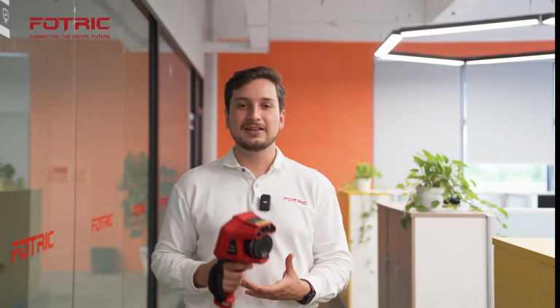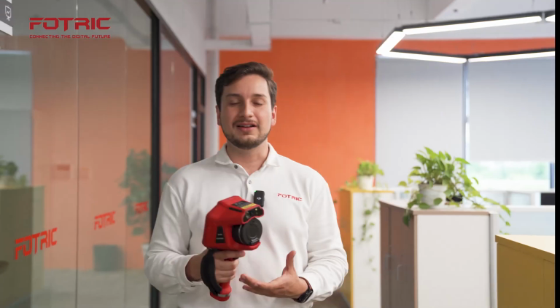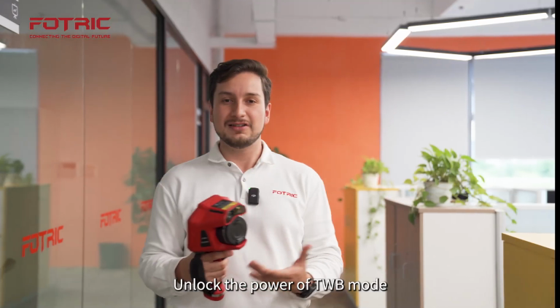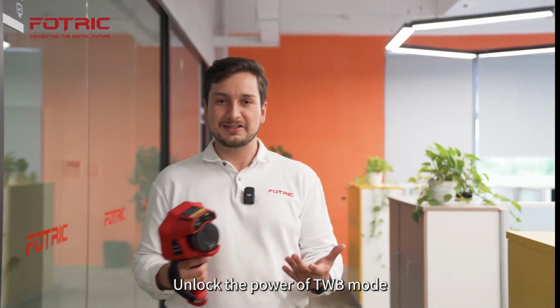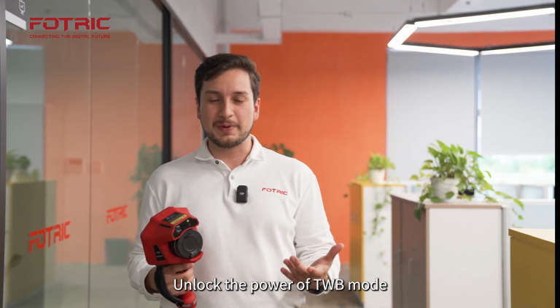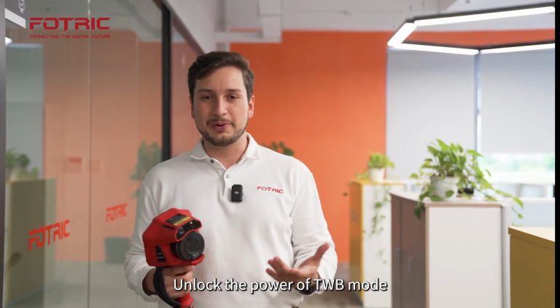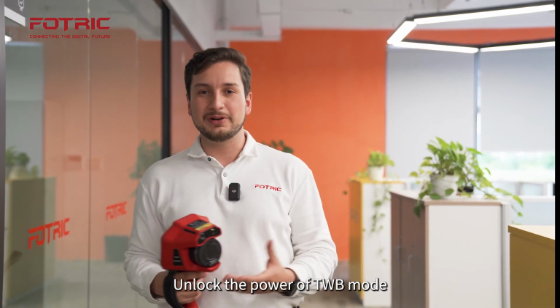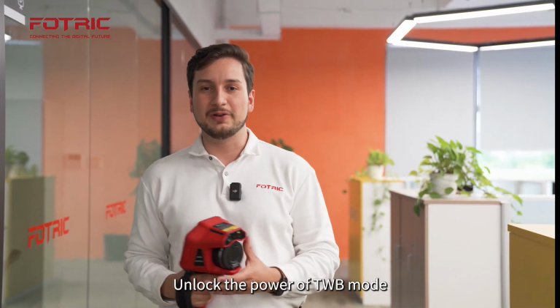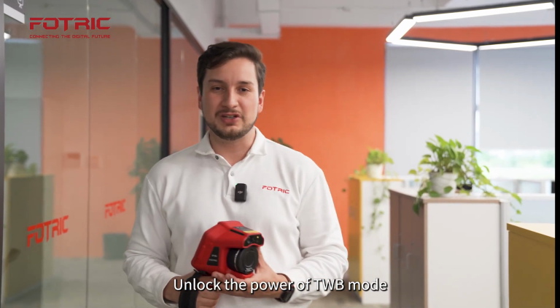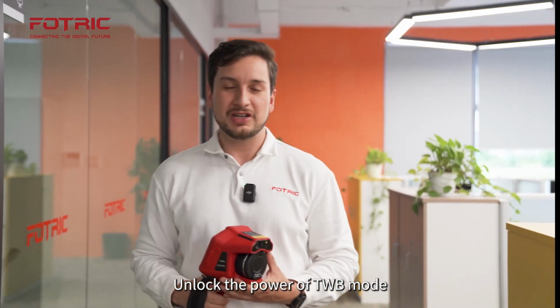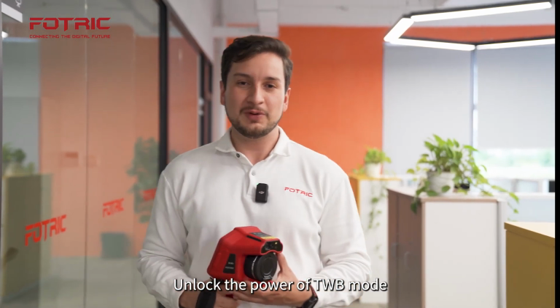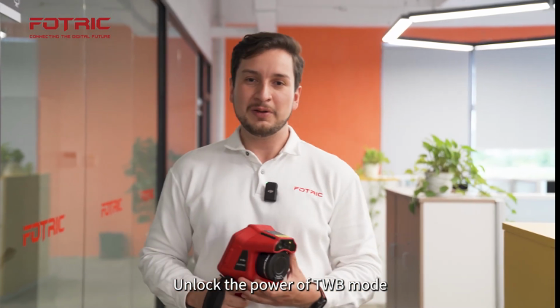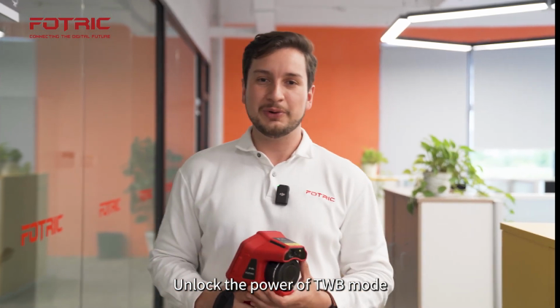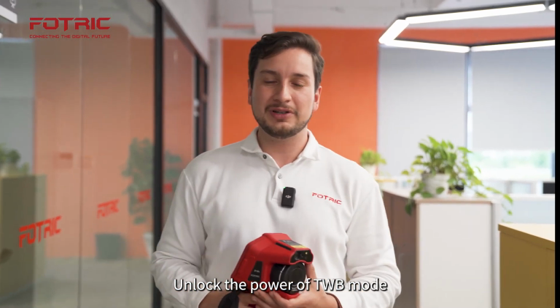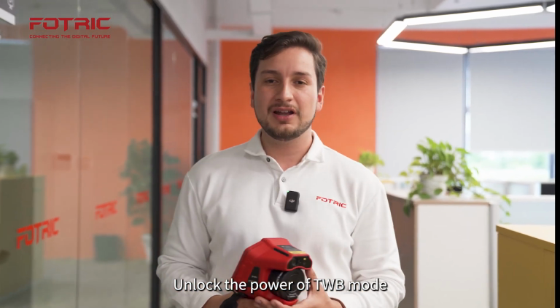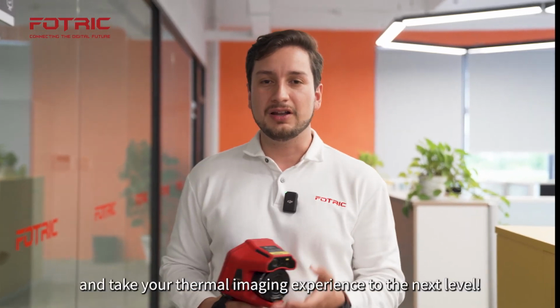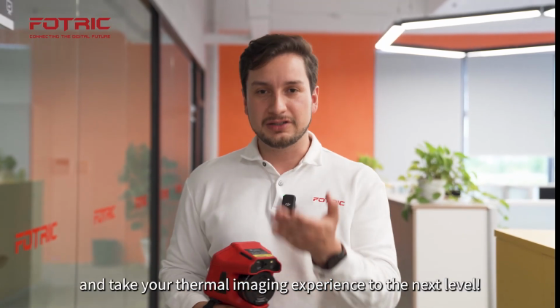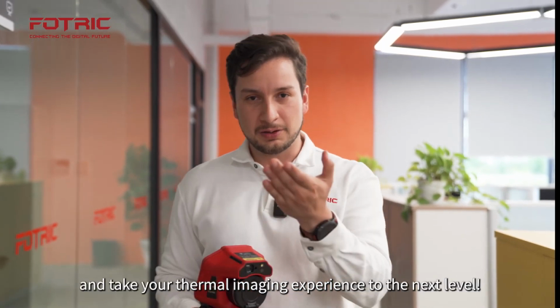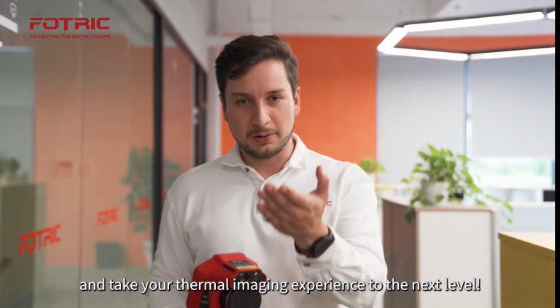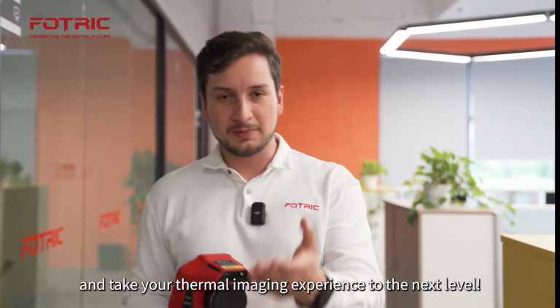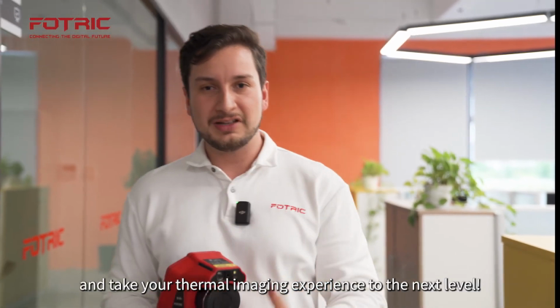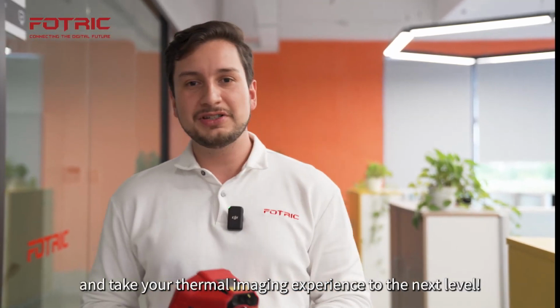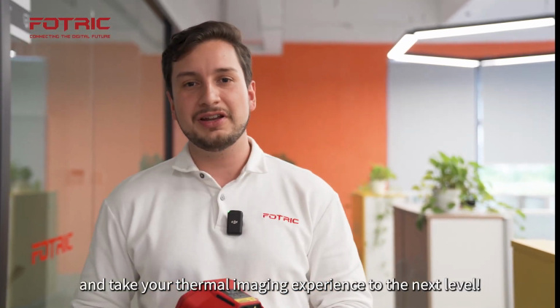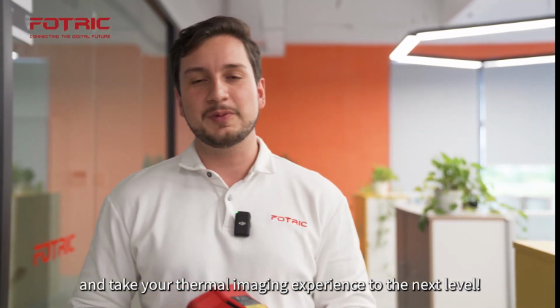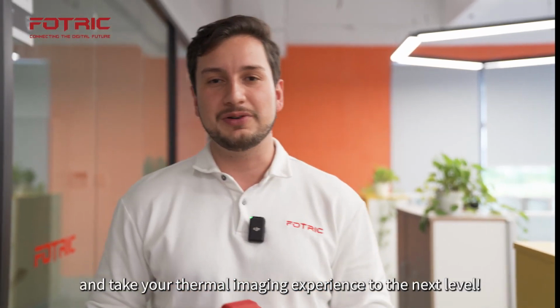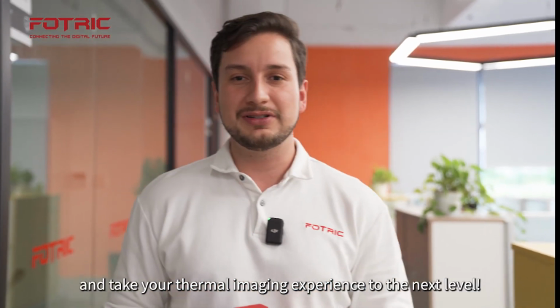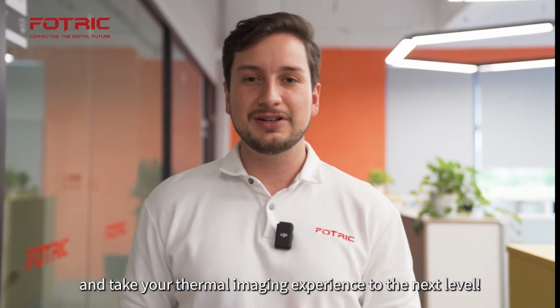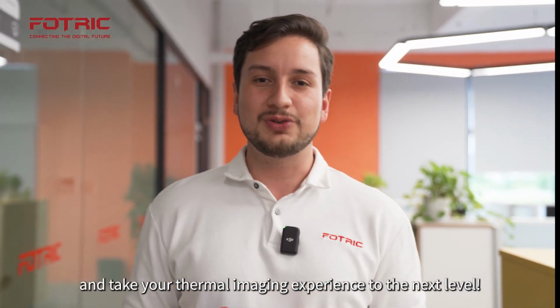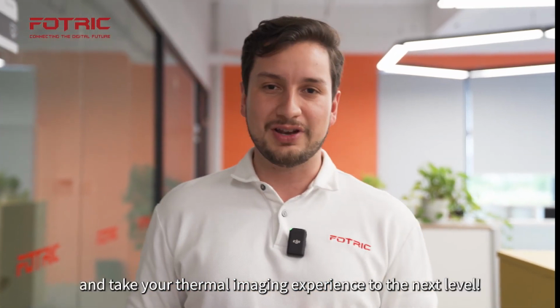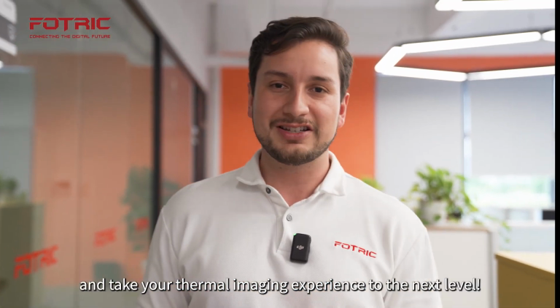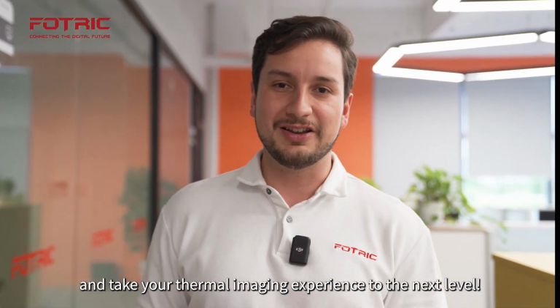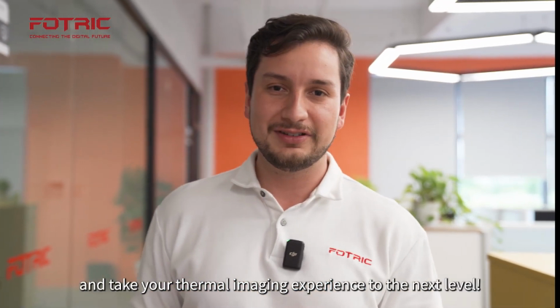Unlock the power of TWB mode and take your thermal imaging experience to the next level.